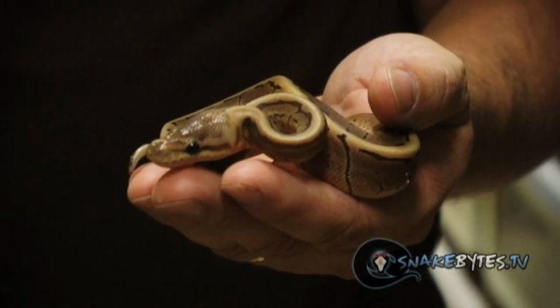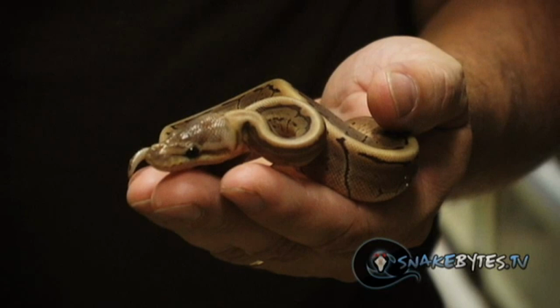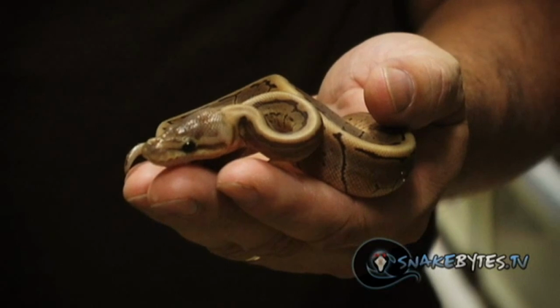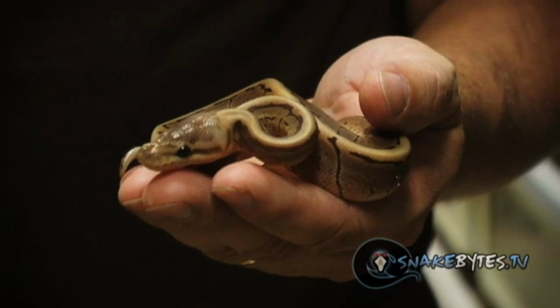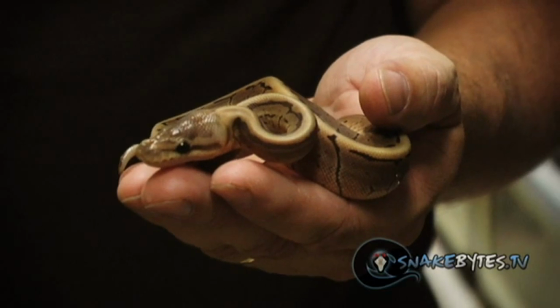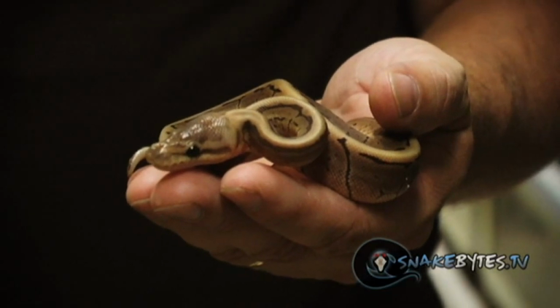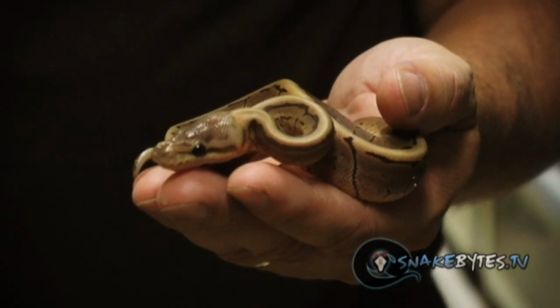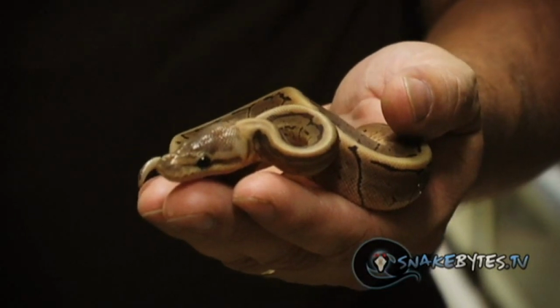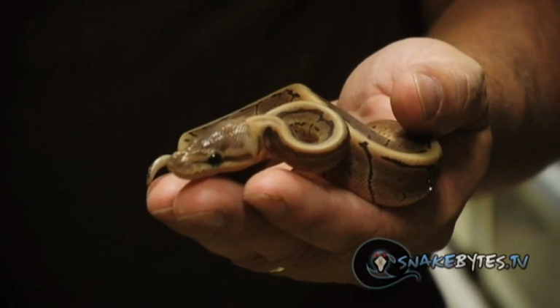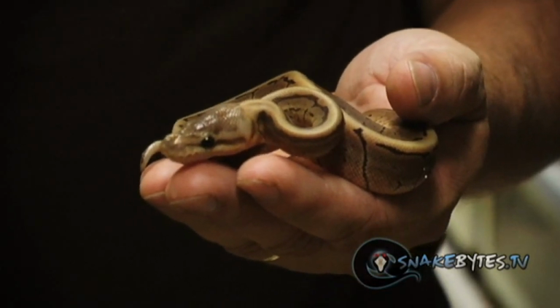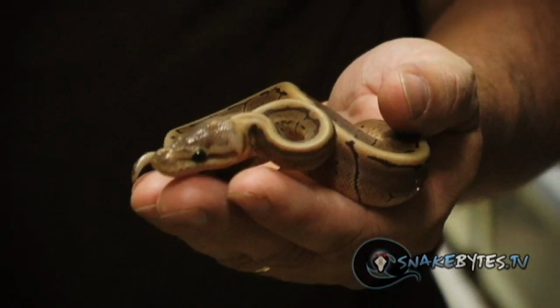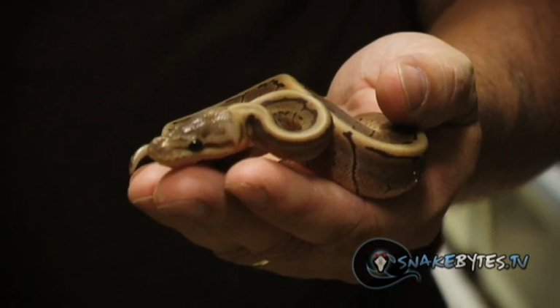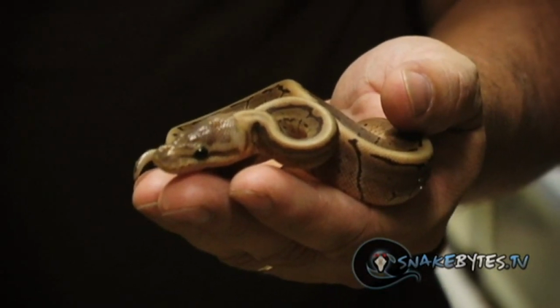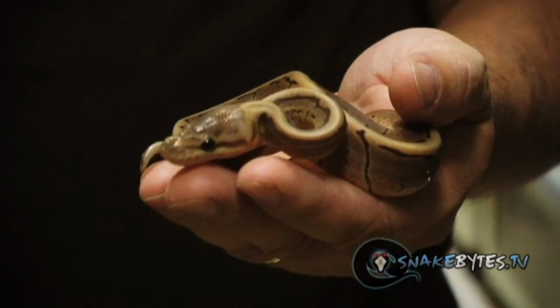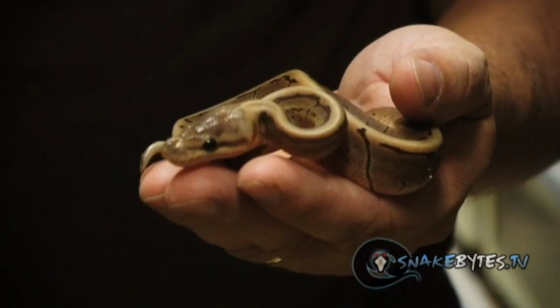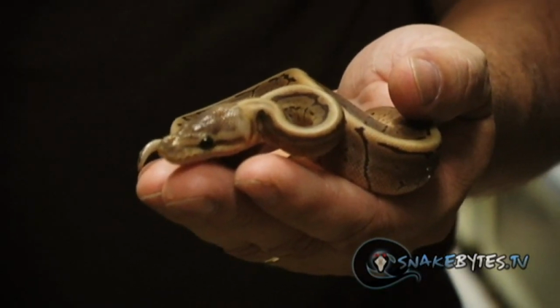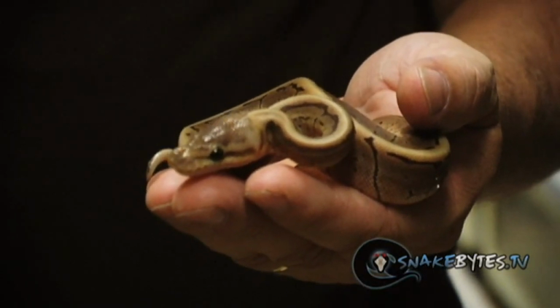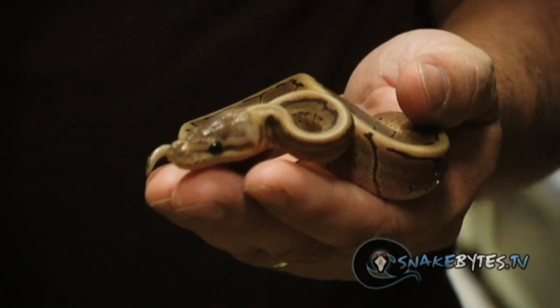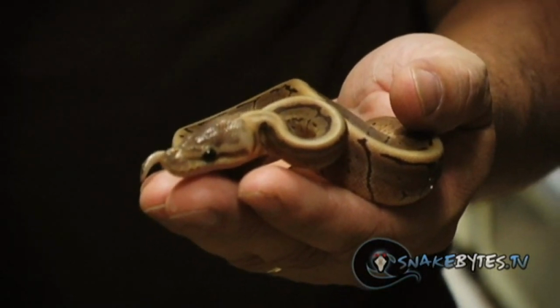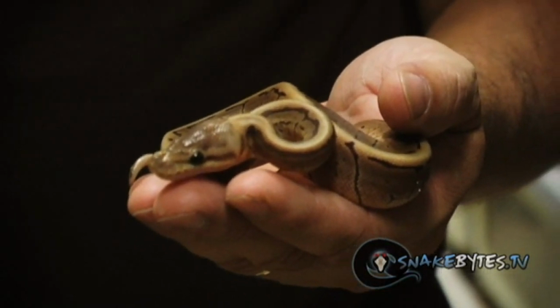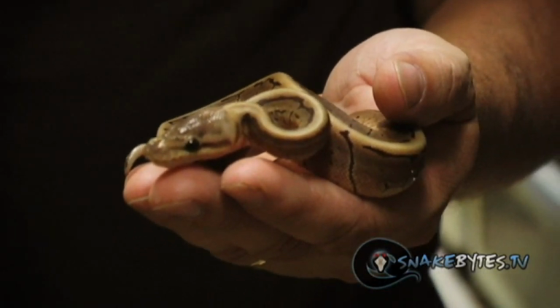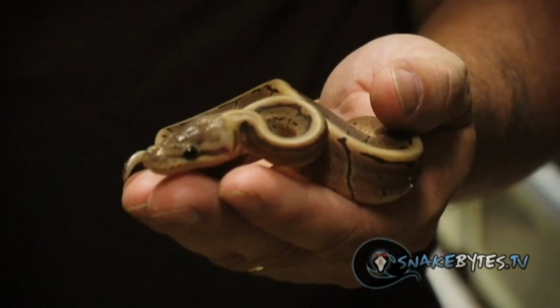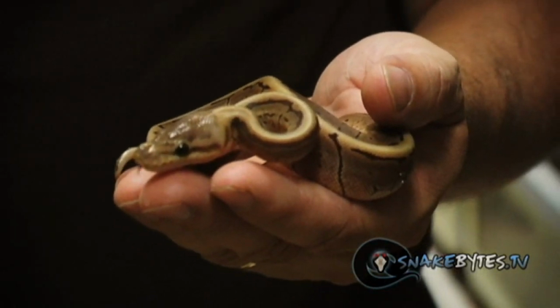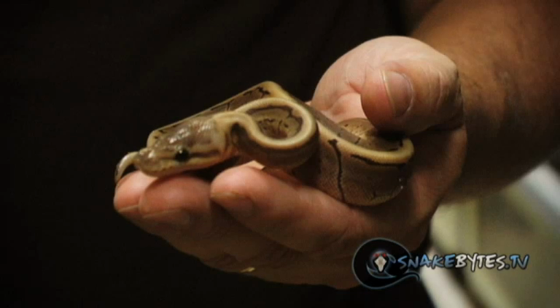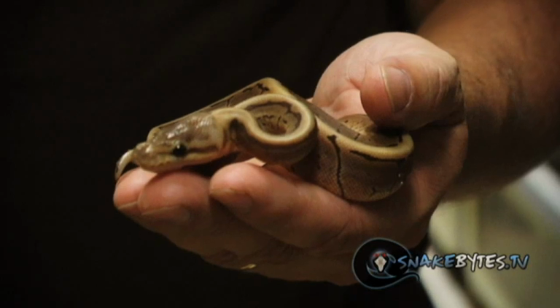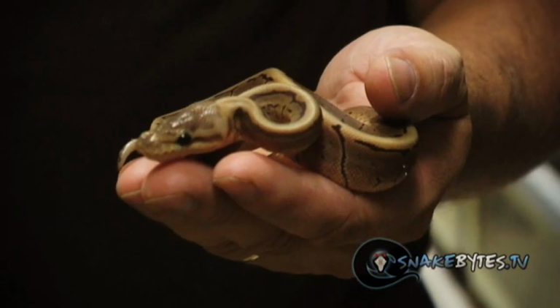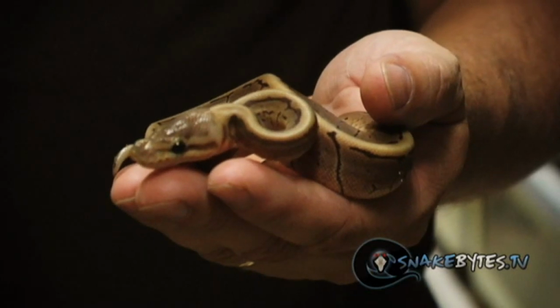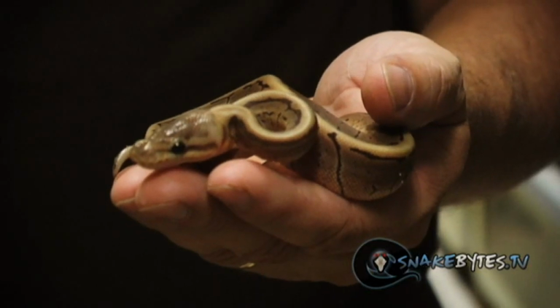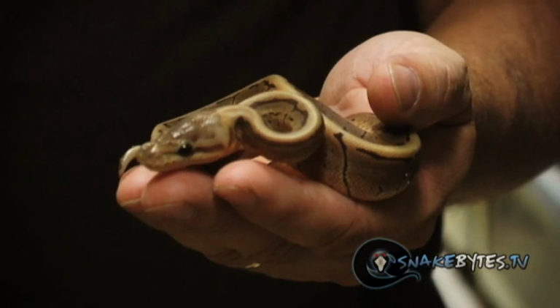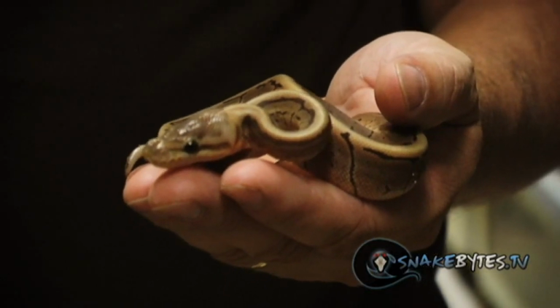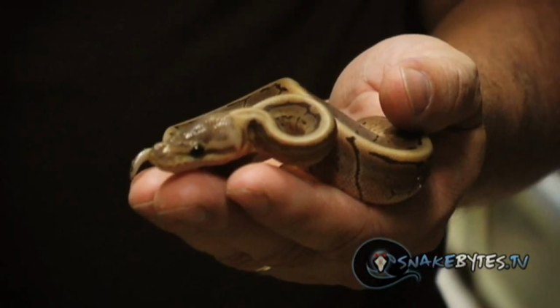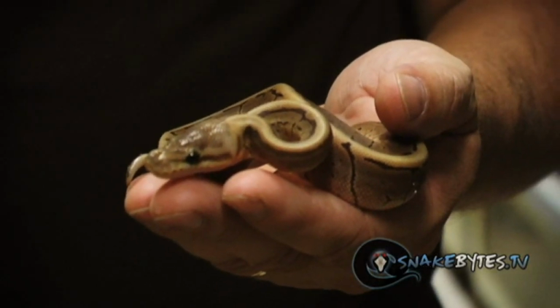This is a really cool first time snake we produced. It's actually a cinnipin woma. I just love the way the mutation melded together with the three mutations — it's got such a cool looking head.